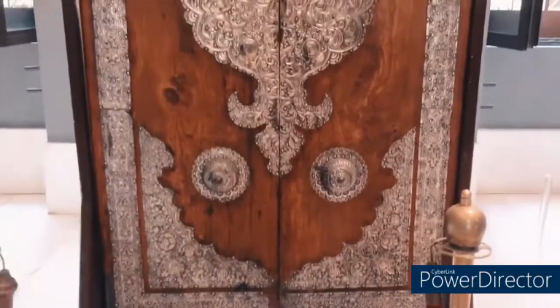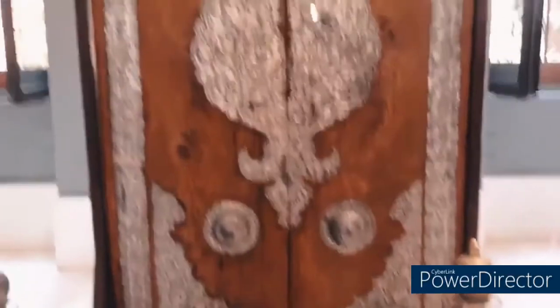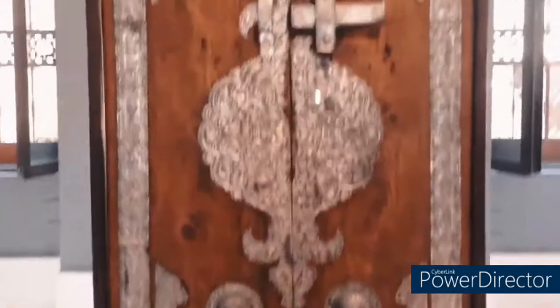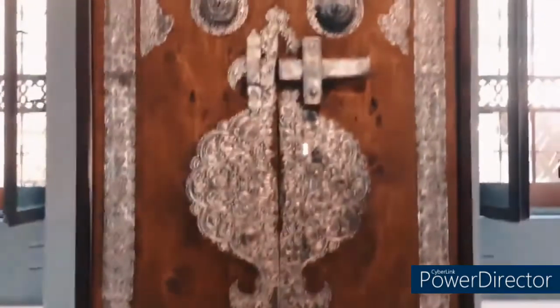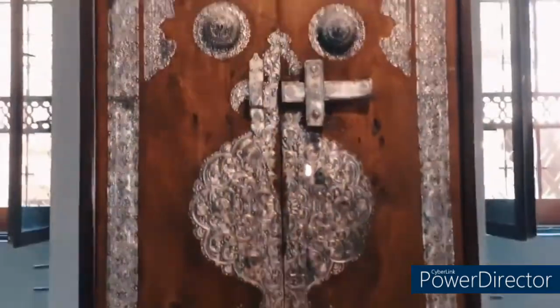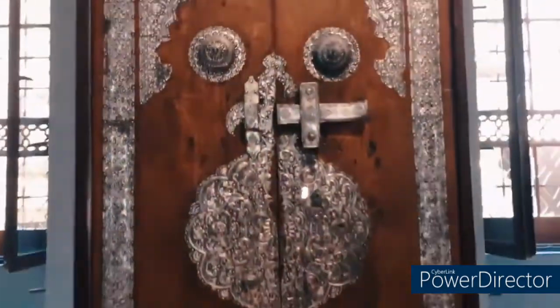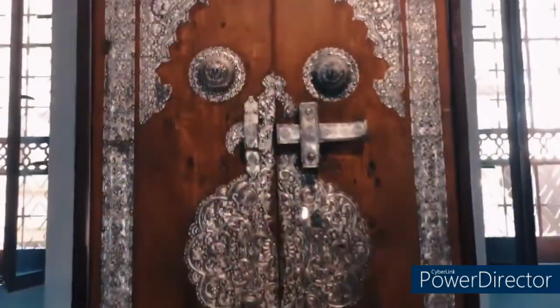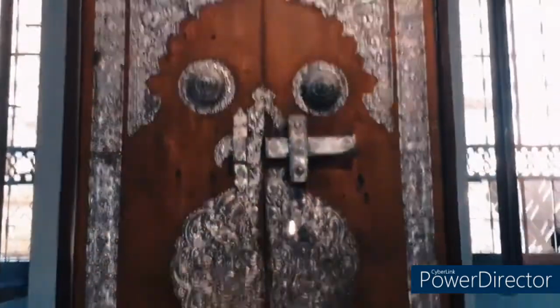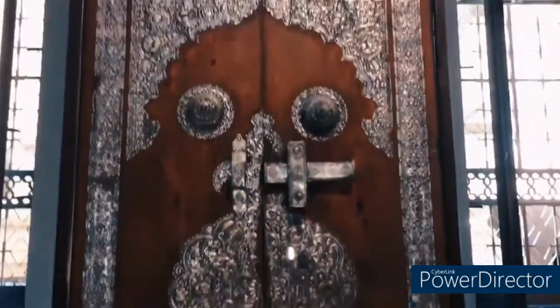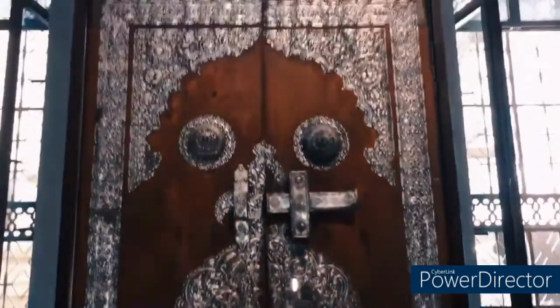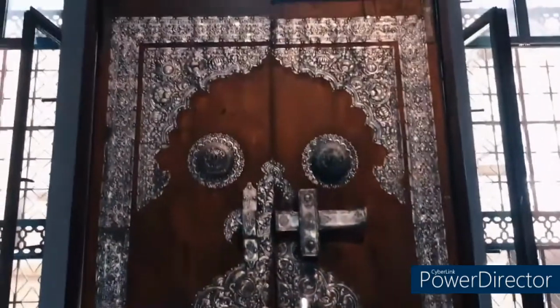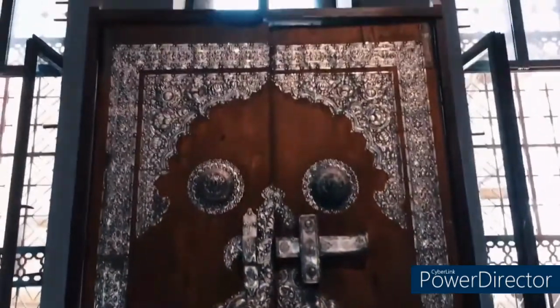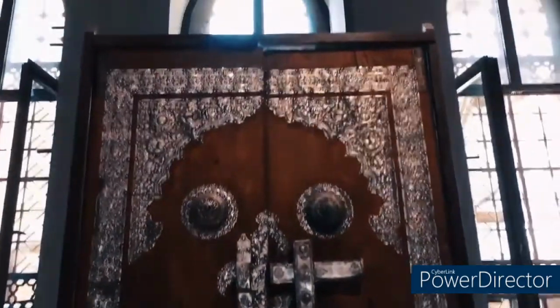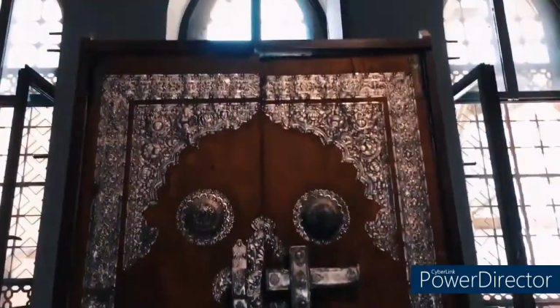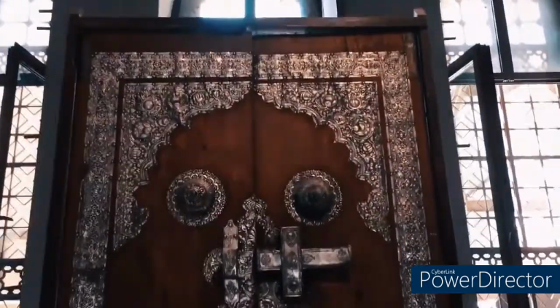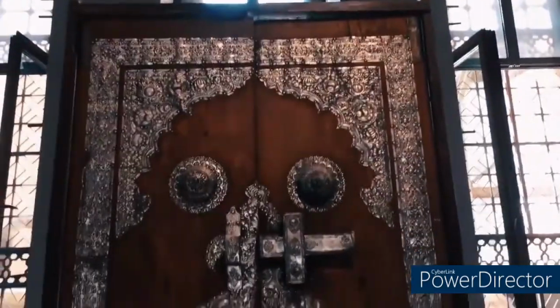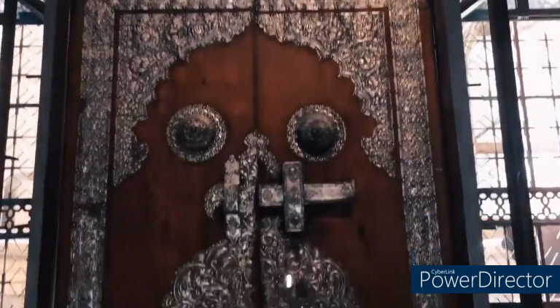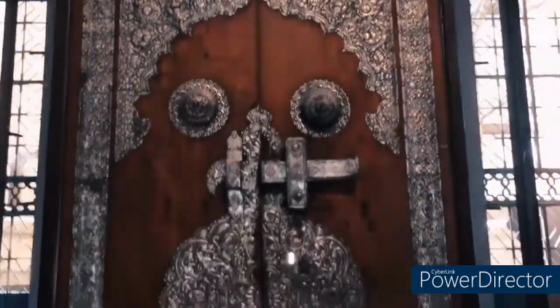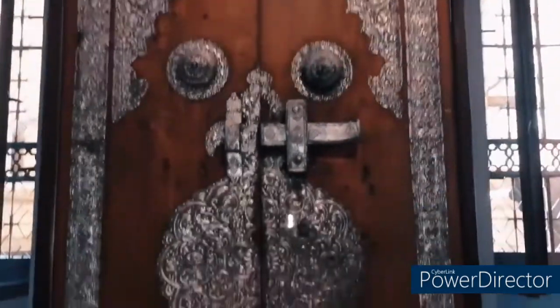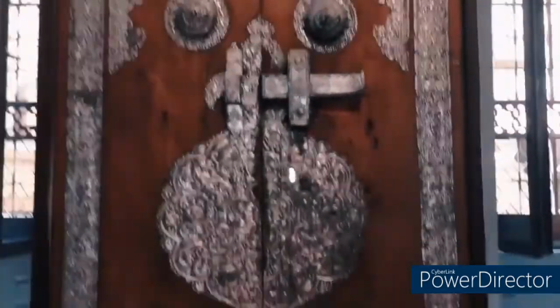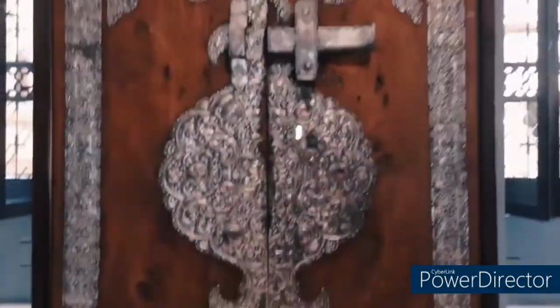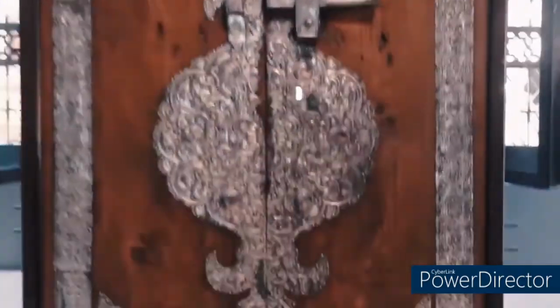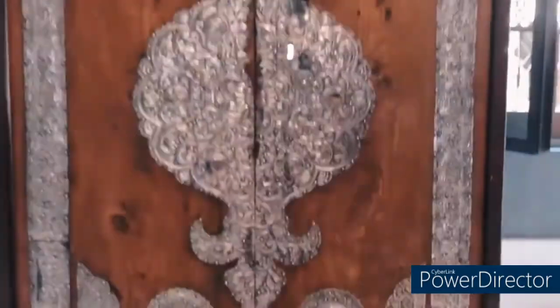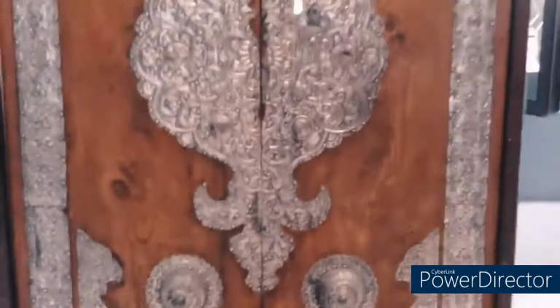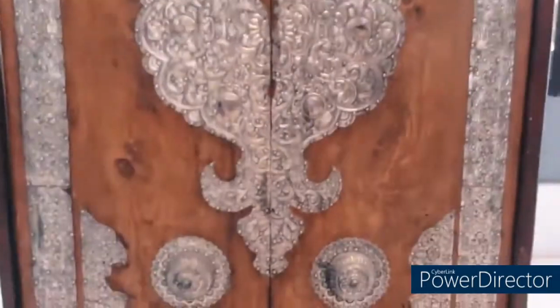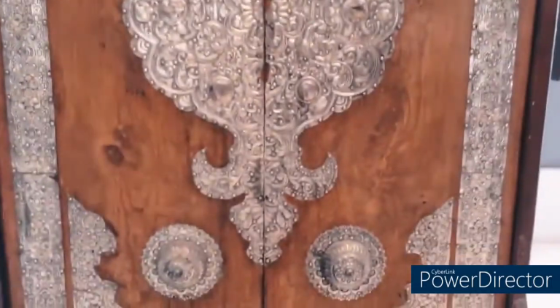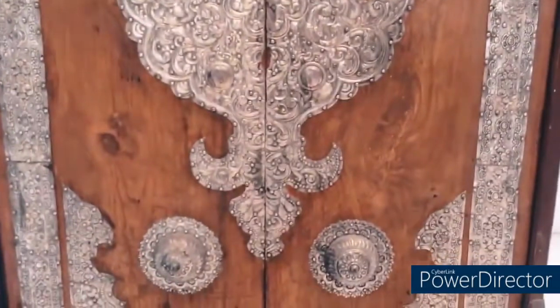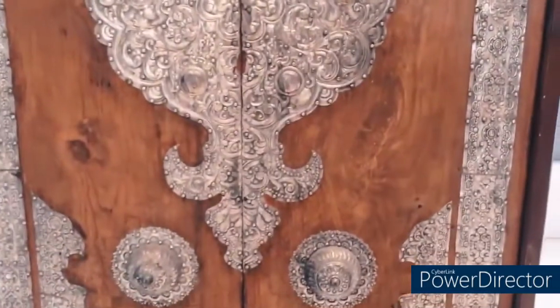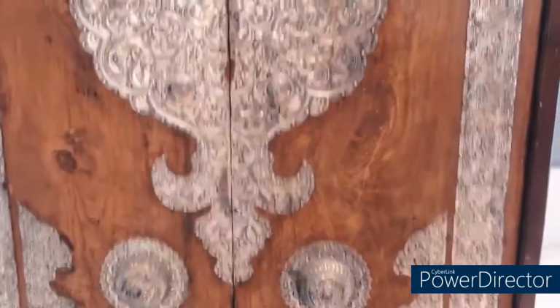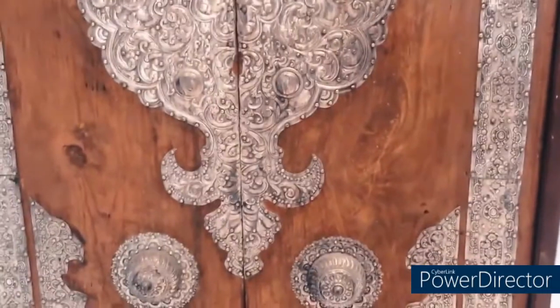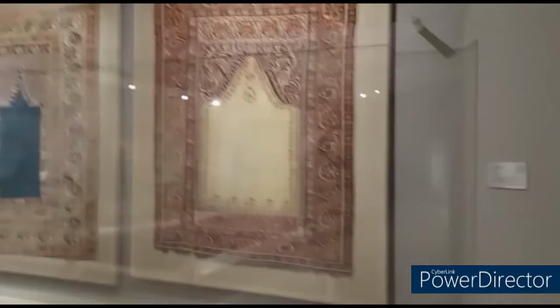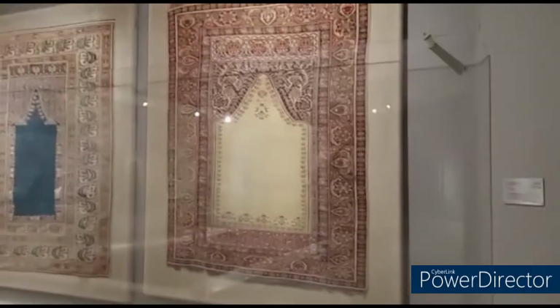A door from the palace of Muhammad Ali Basha, made of wood and inlaid with silver.